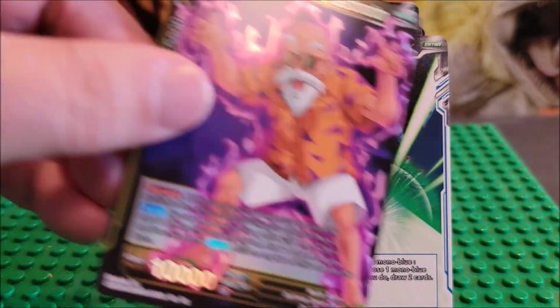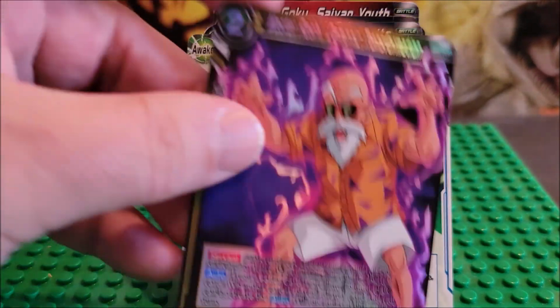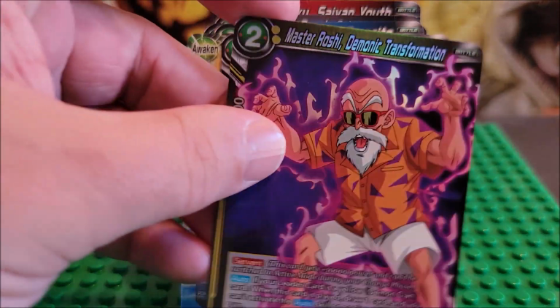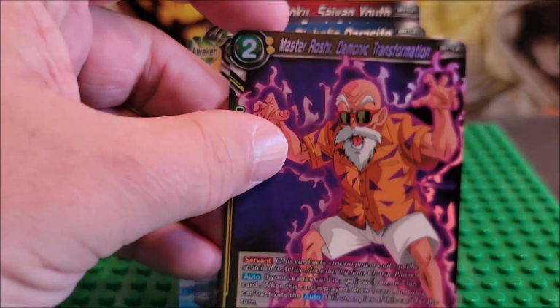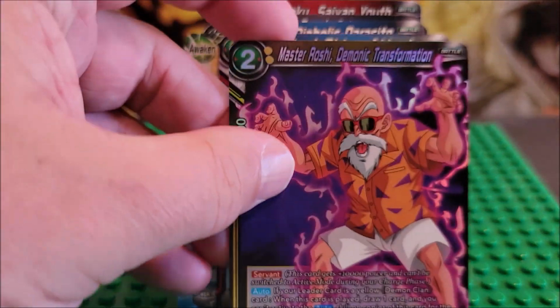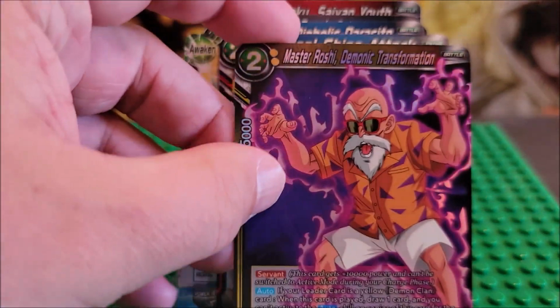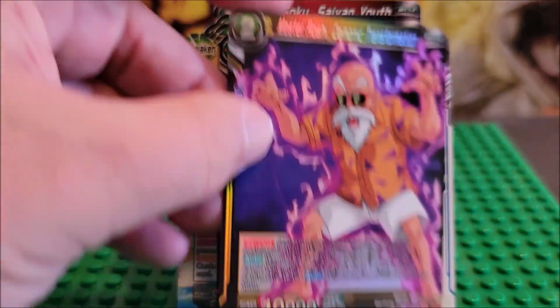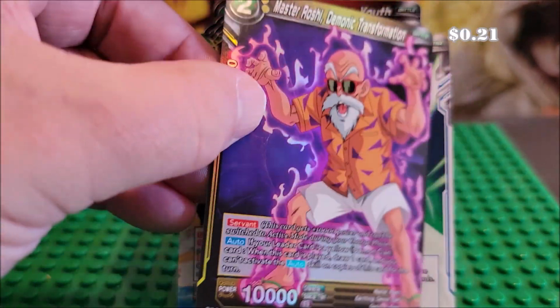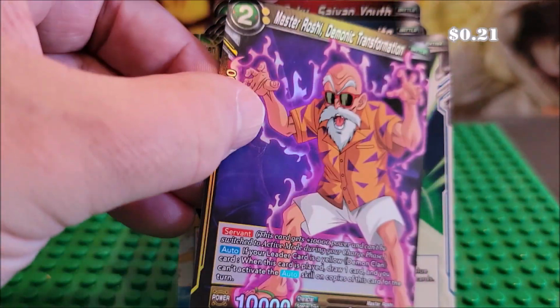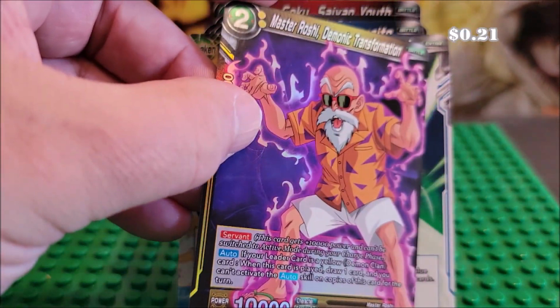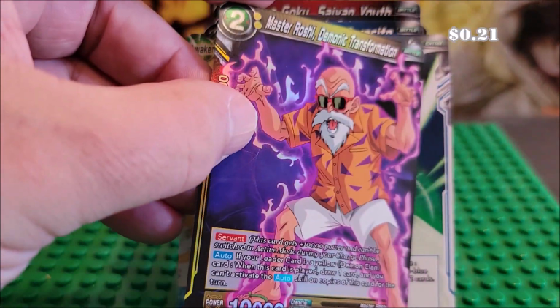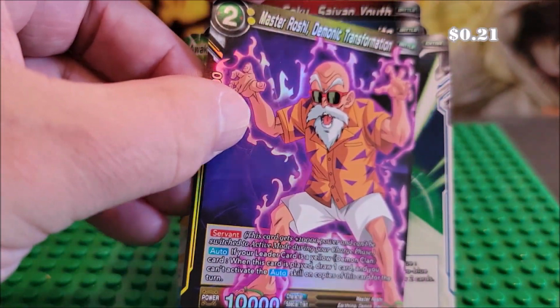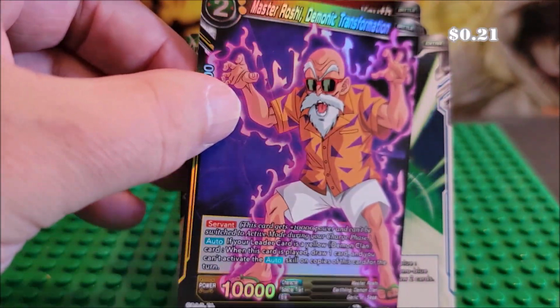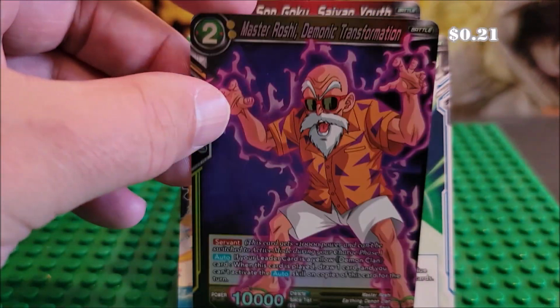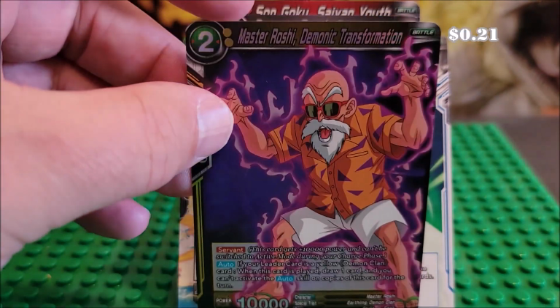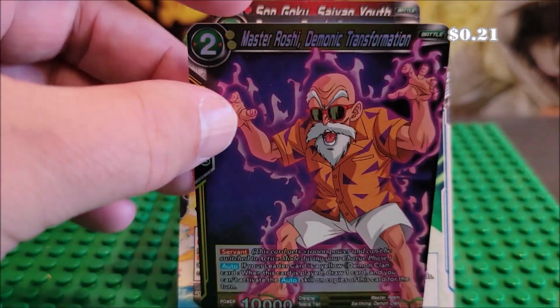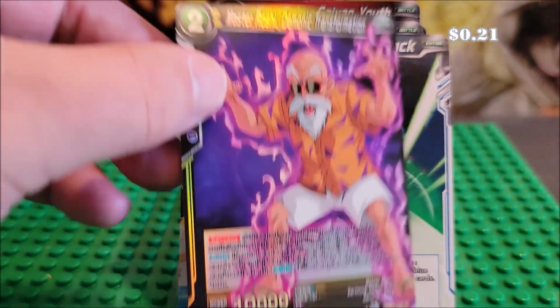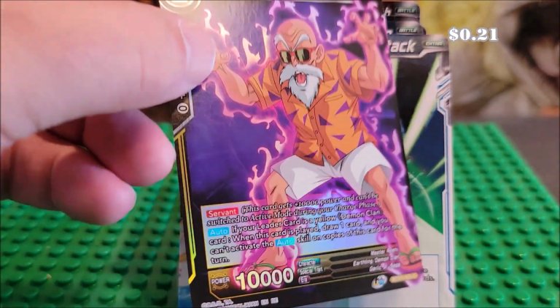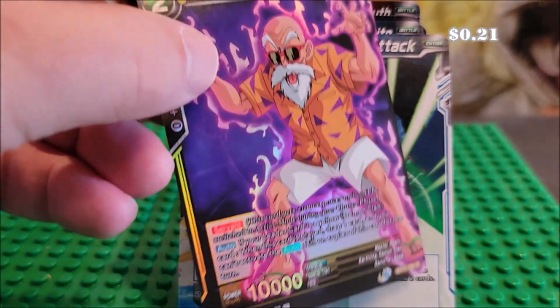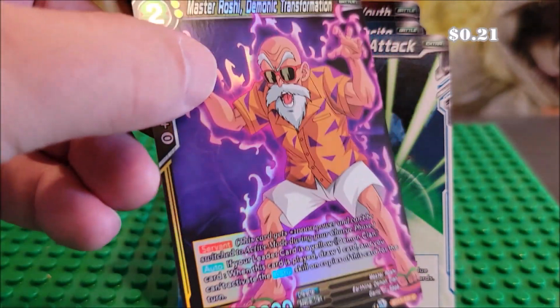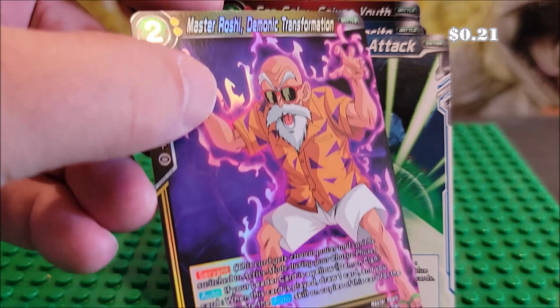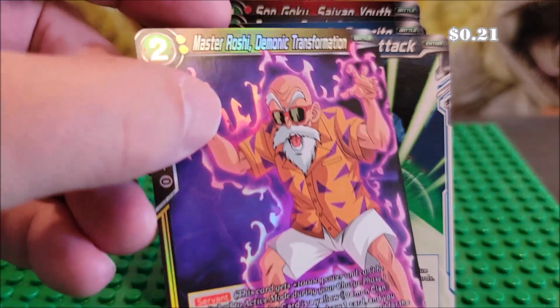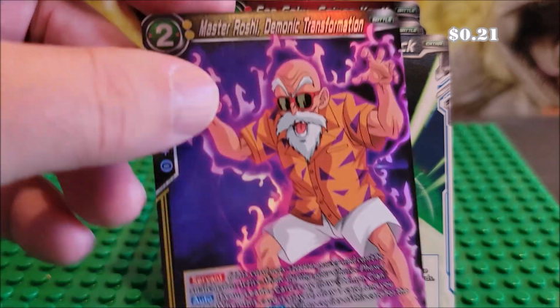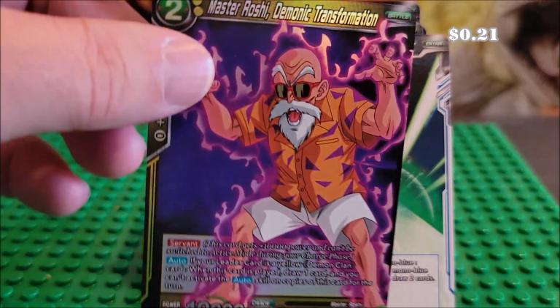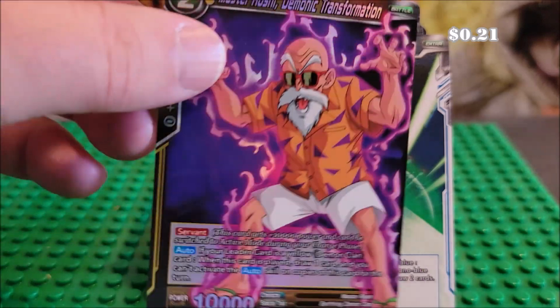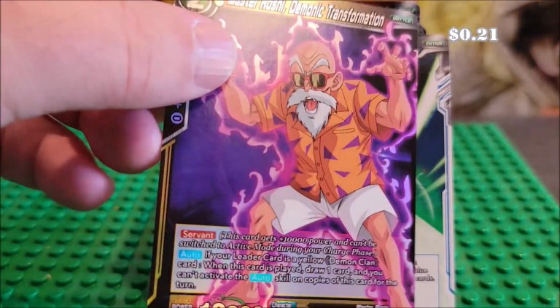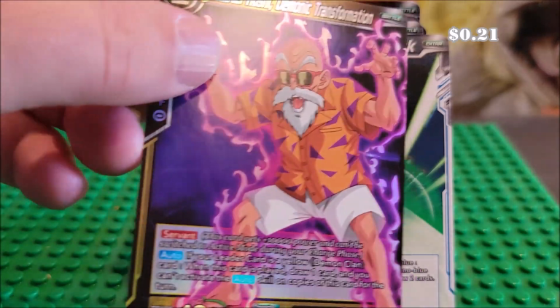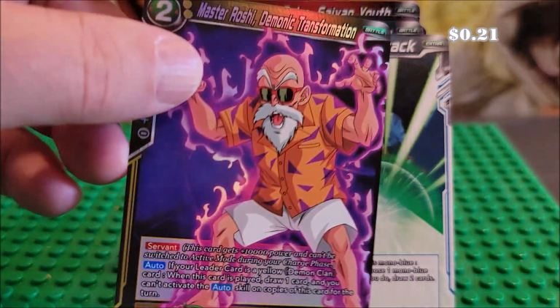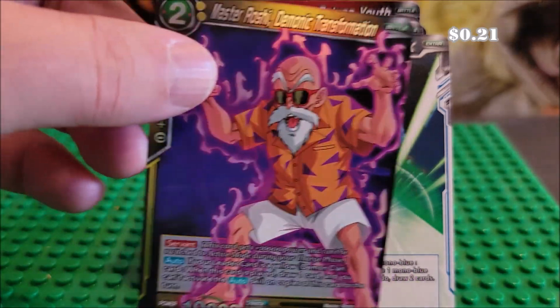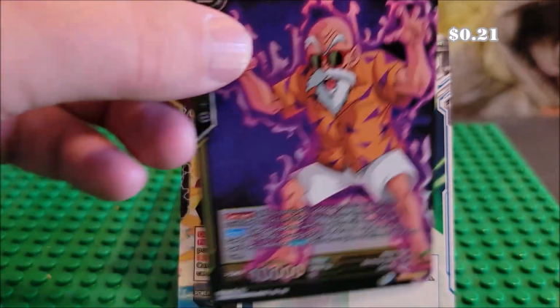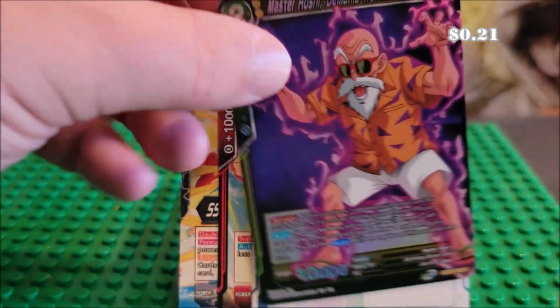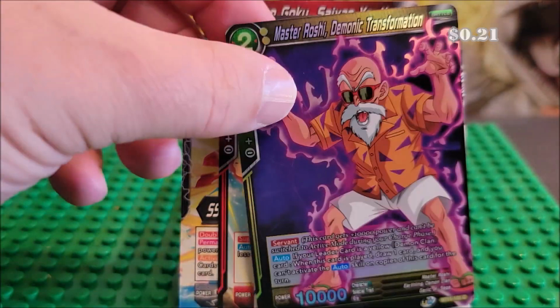And then we got Mashoroshi here. He is our holo. As you can see, that's pretty cool.